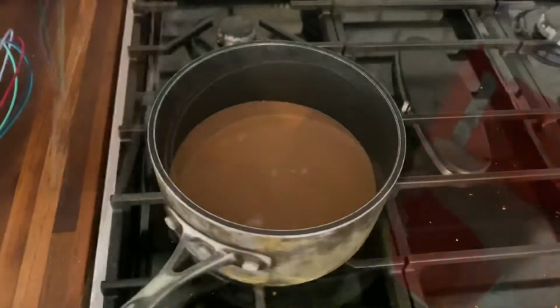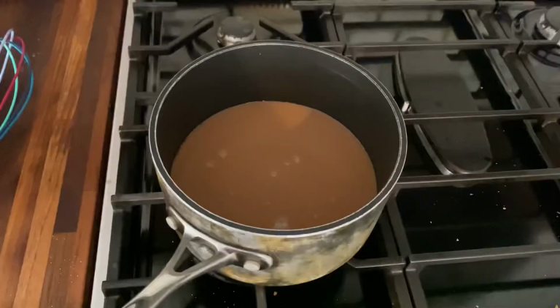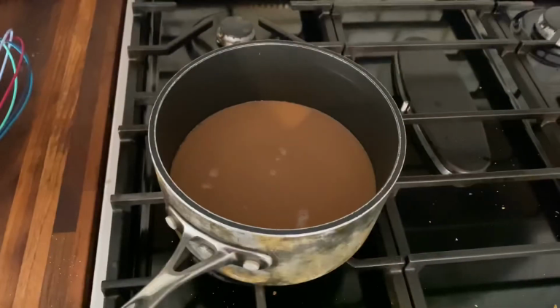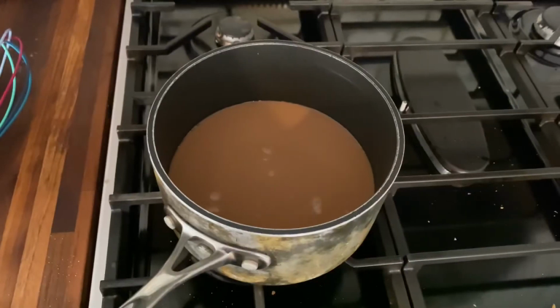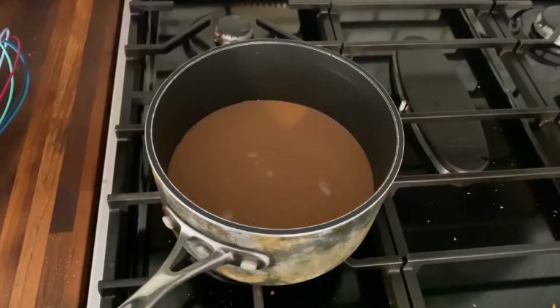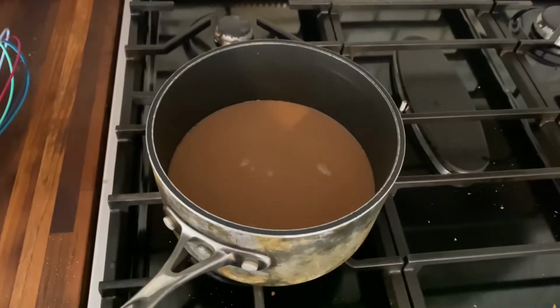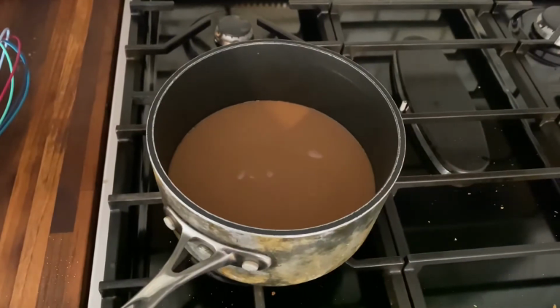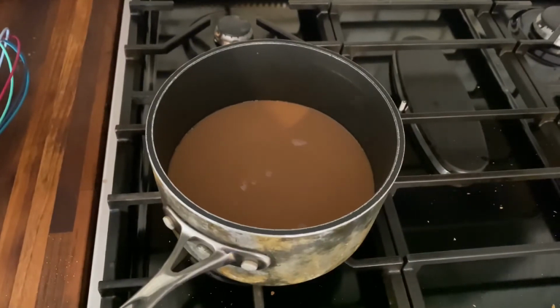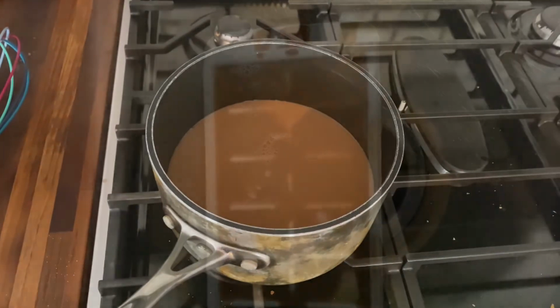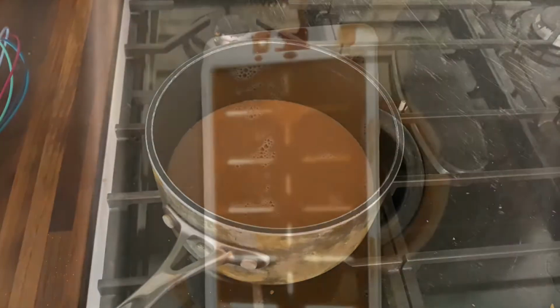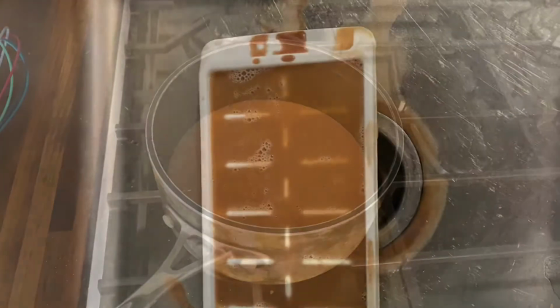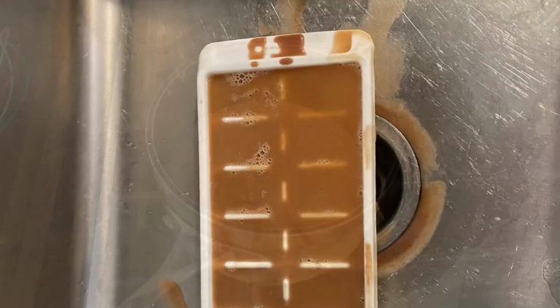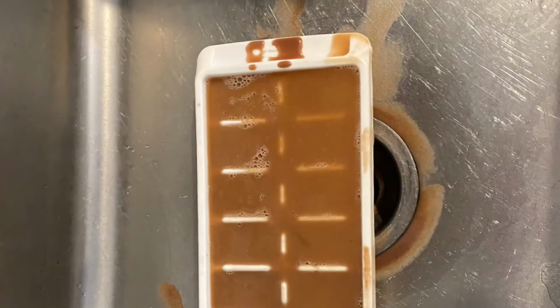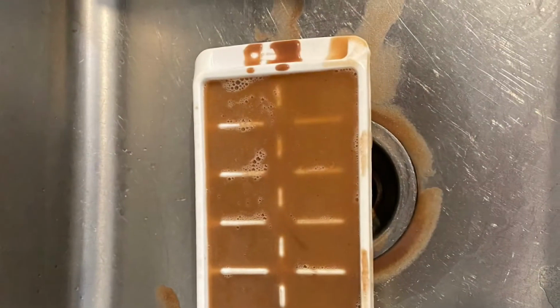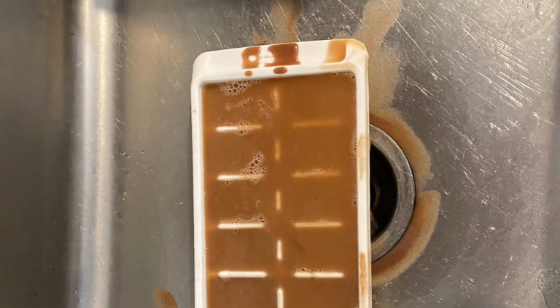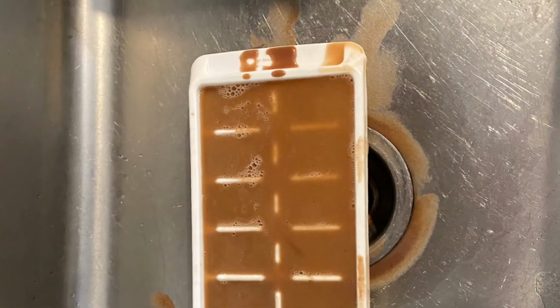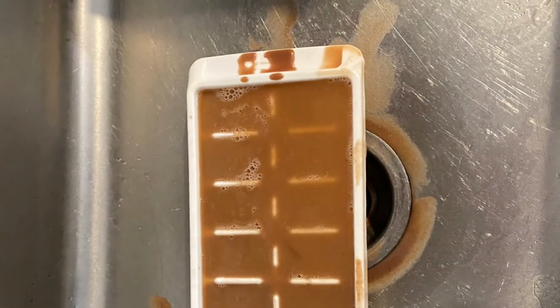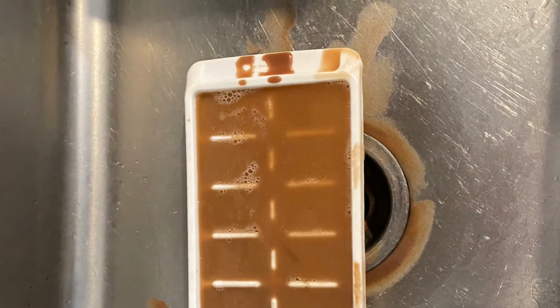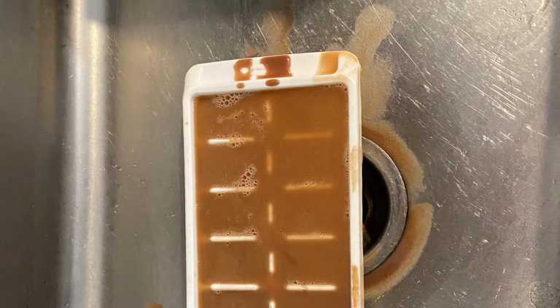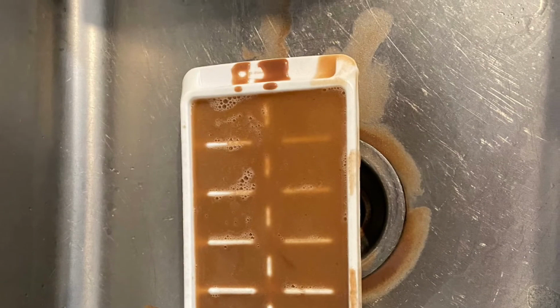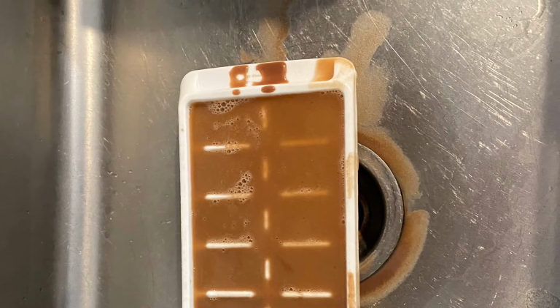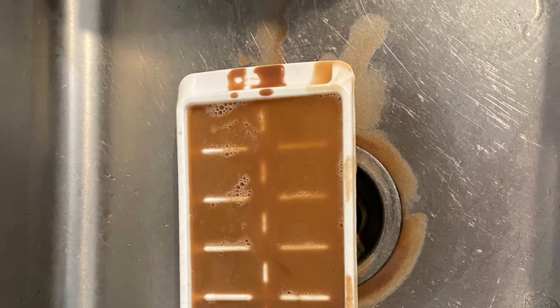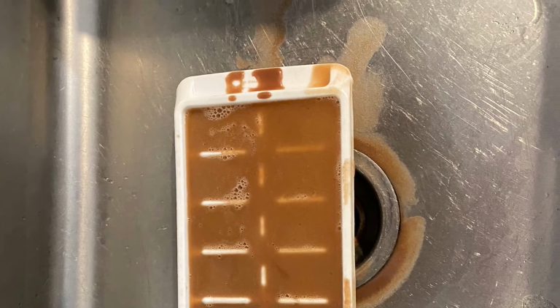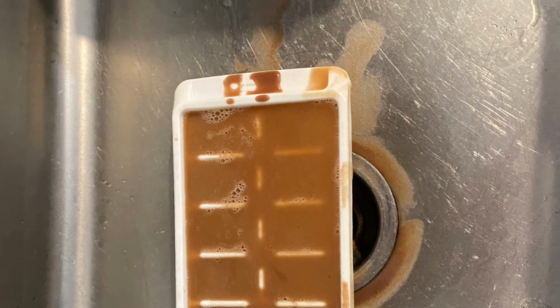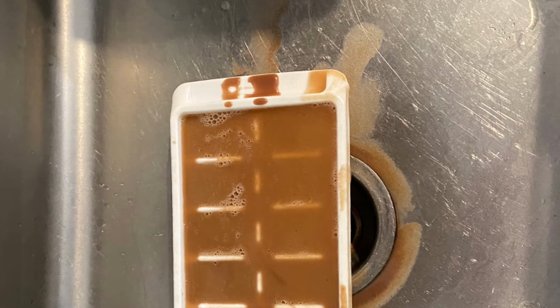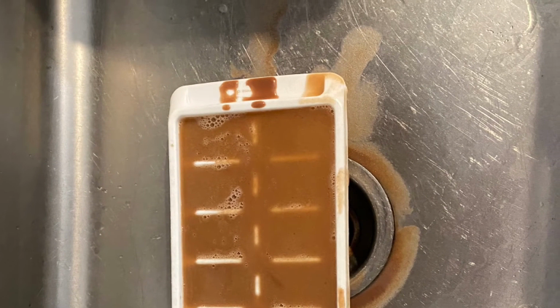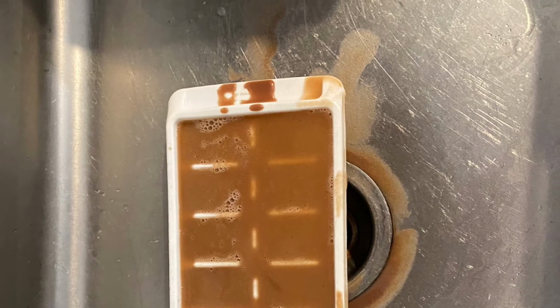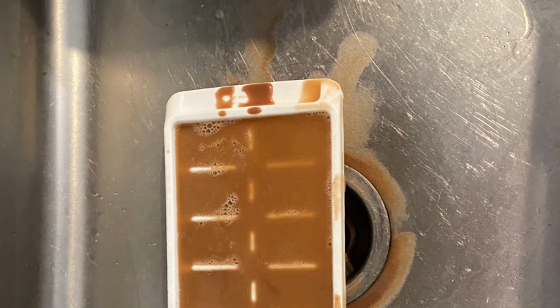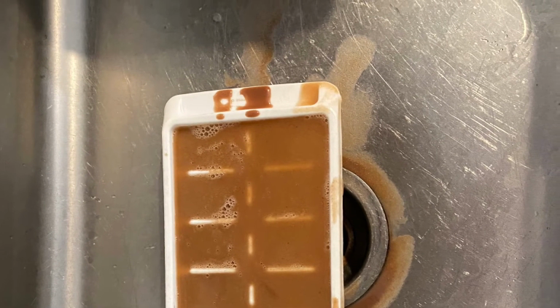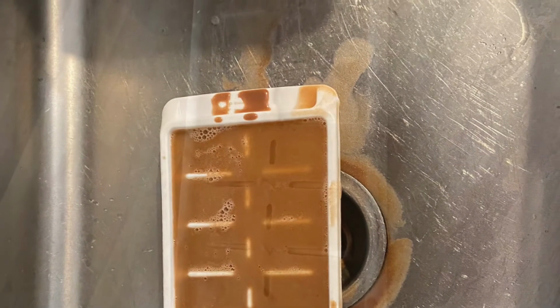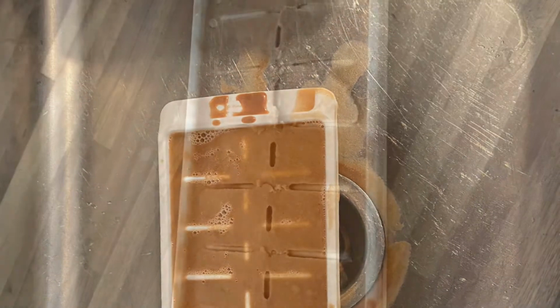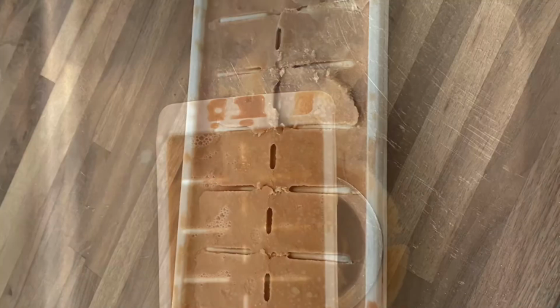That is the final liquid product. It then goes in the freezer in an ice cube tray to become solid. I didn't have a chocolate mold.